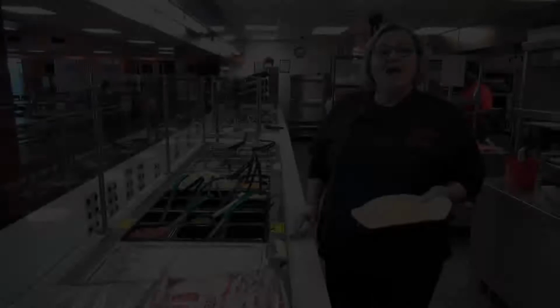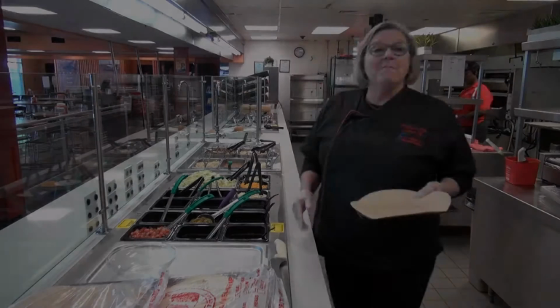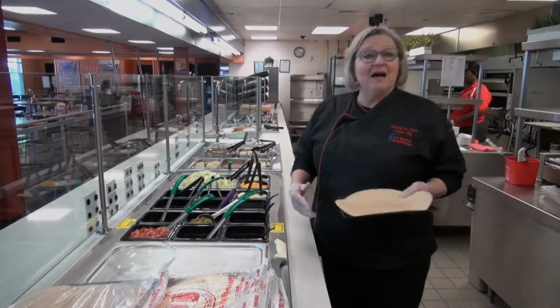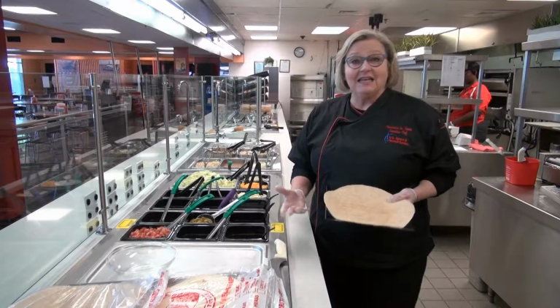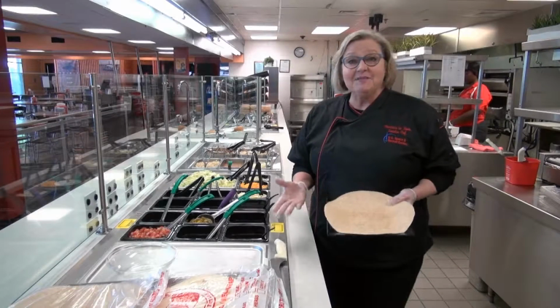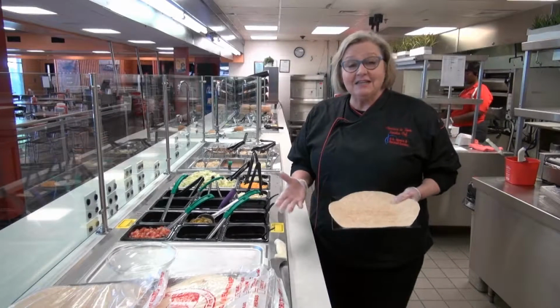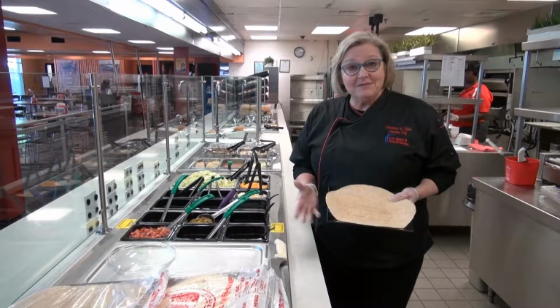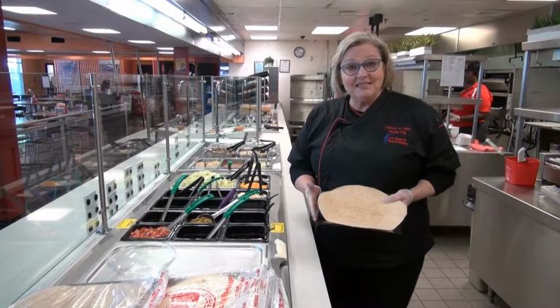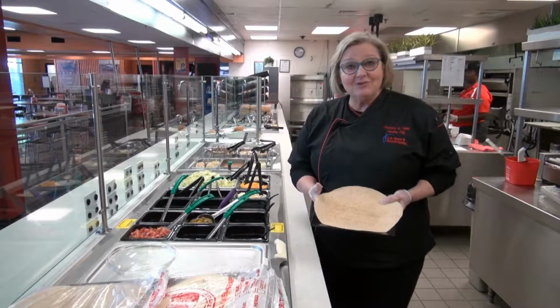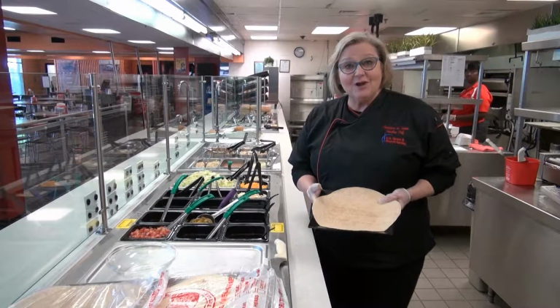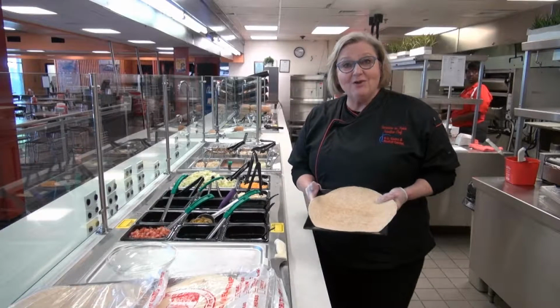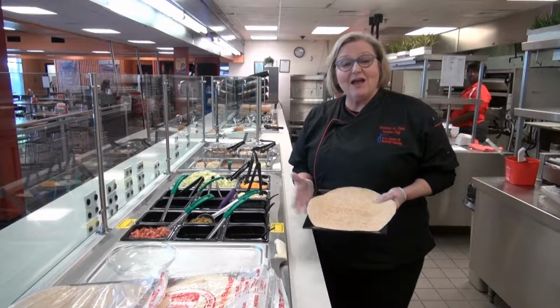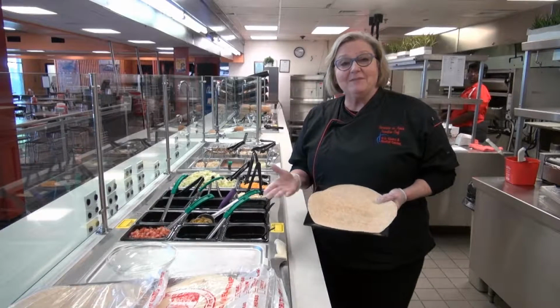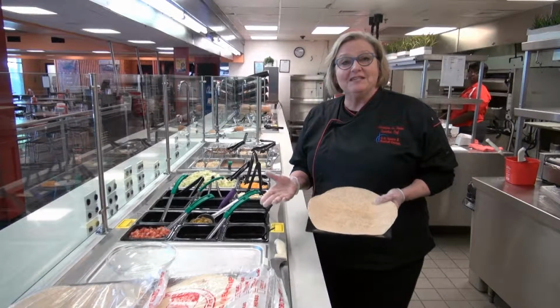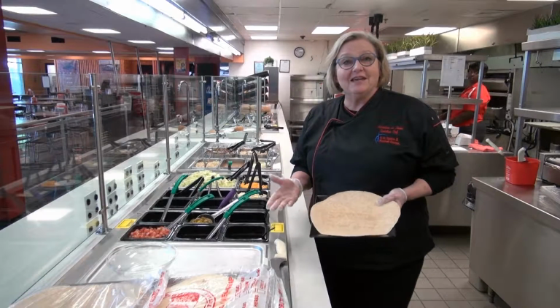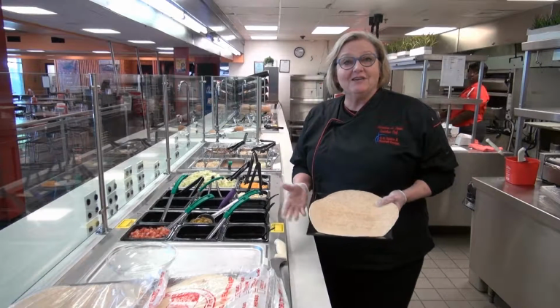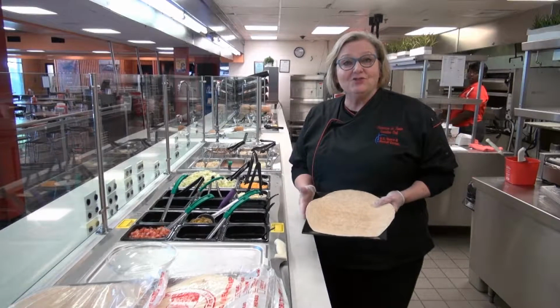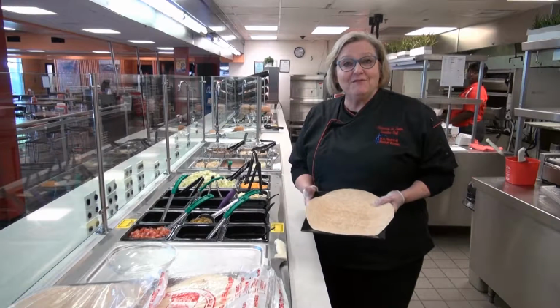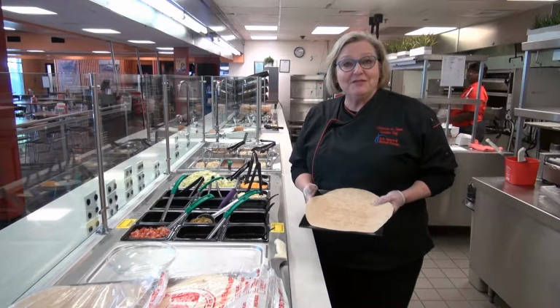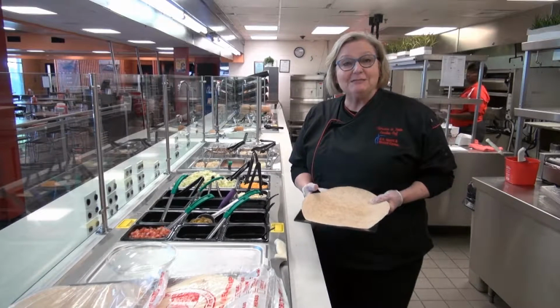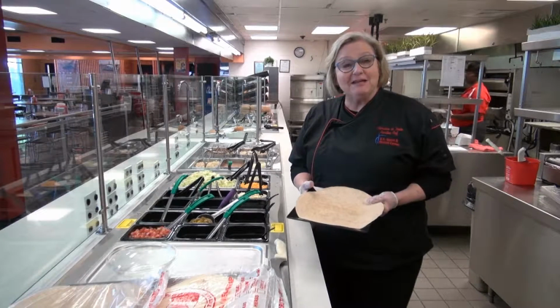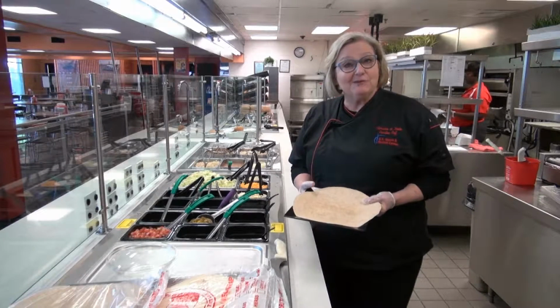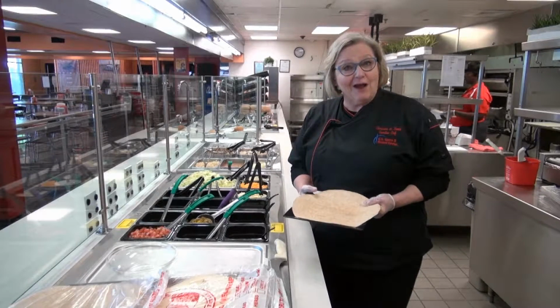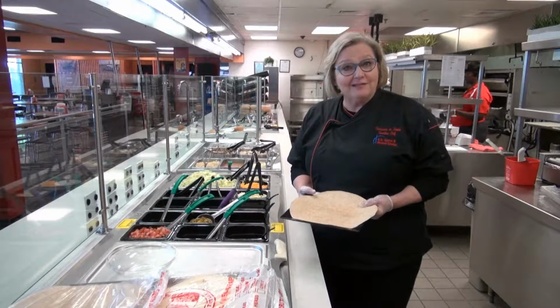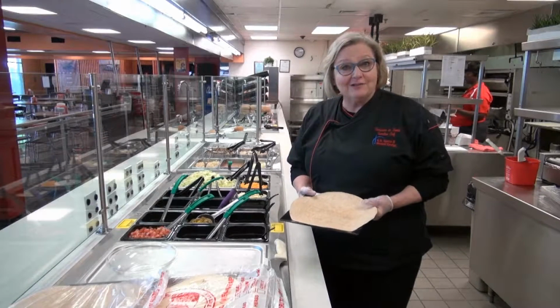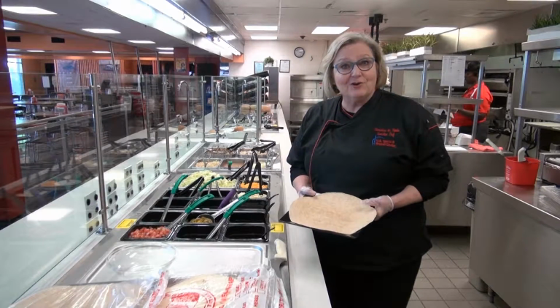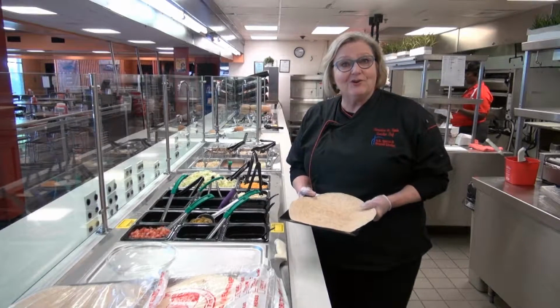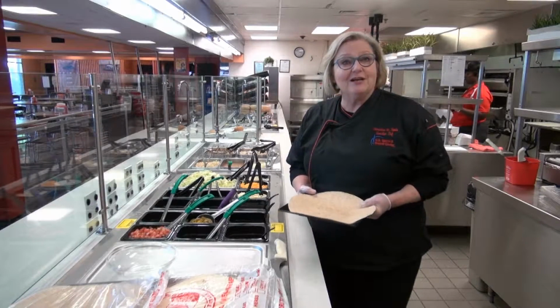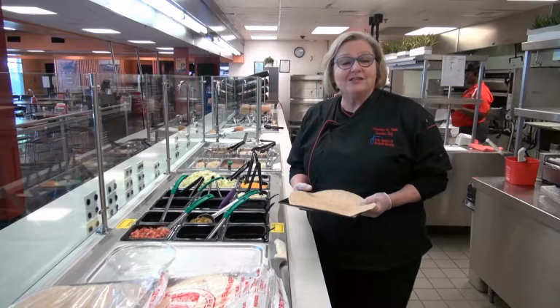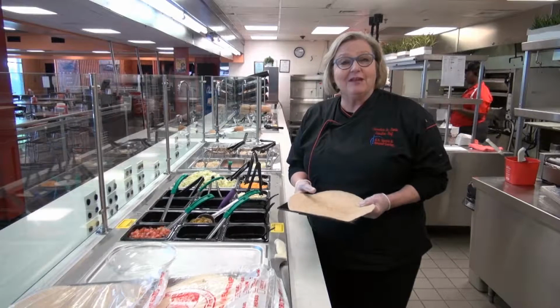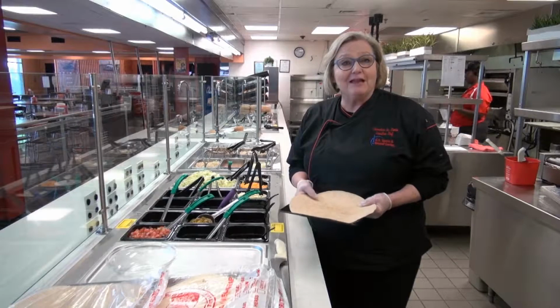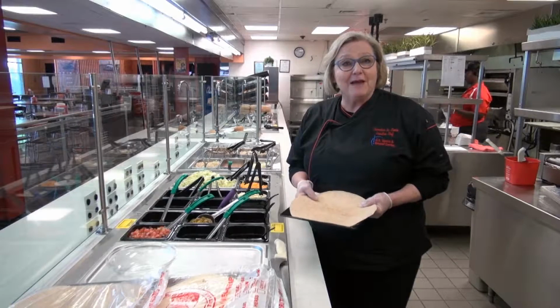My name is Clementine DeRoad. I'm the executive chef of the Space and Rocket Center here in Huntsville, Alabama.